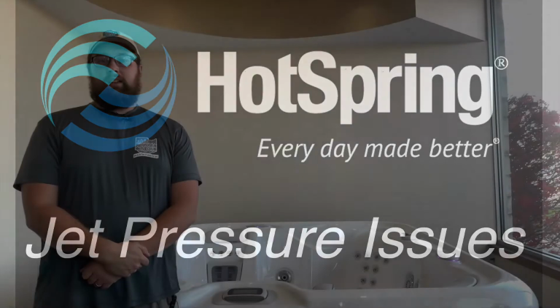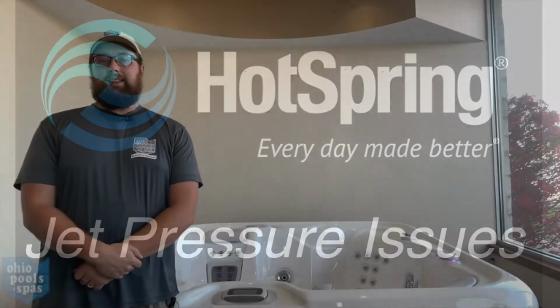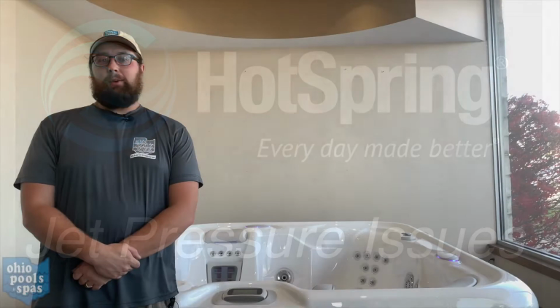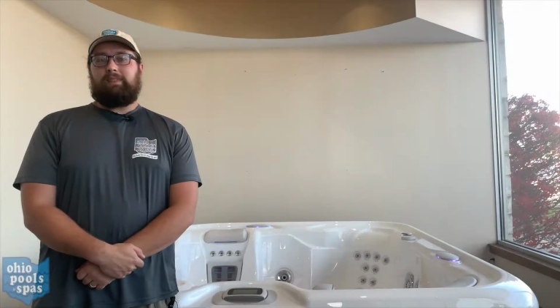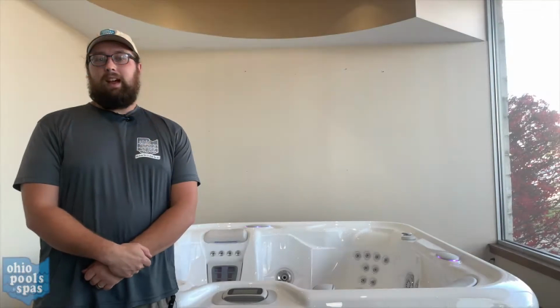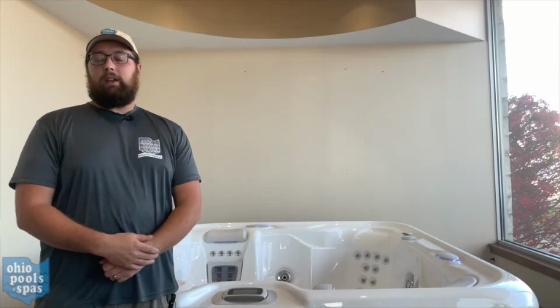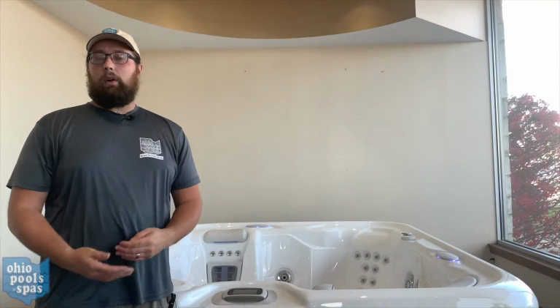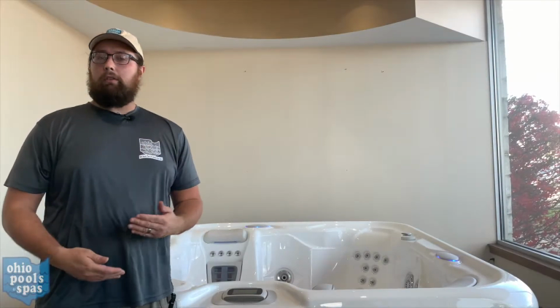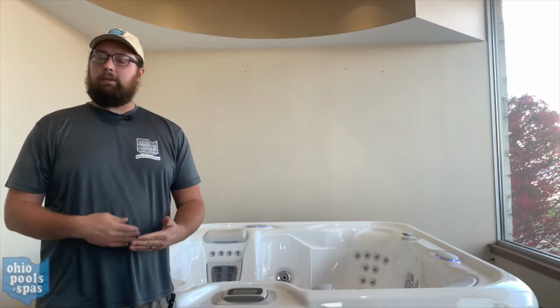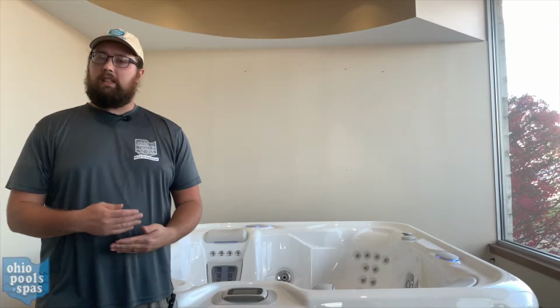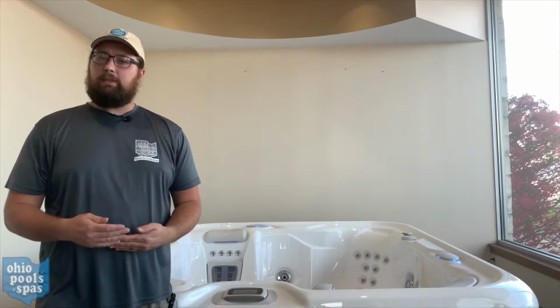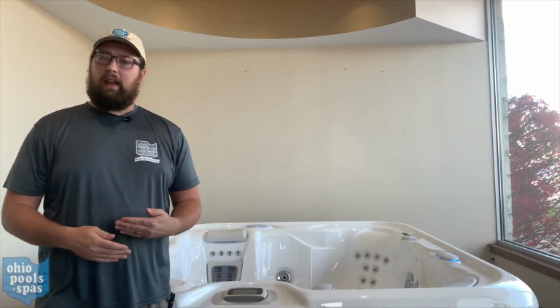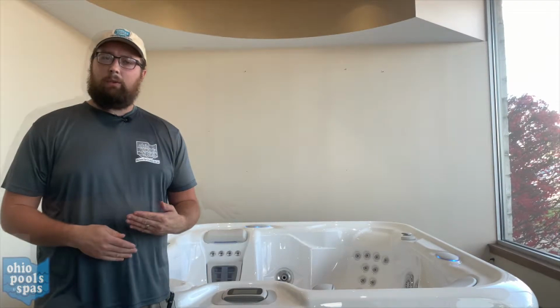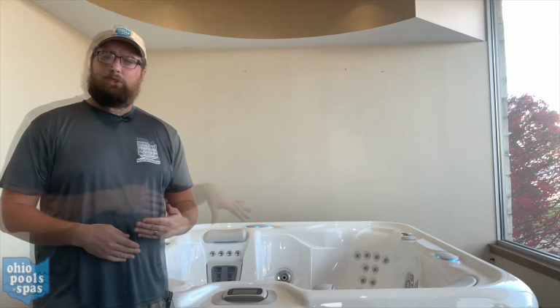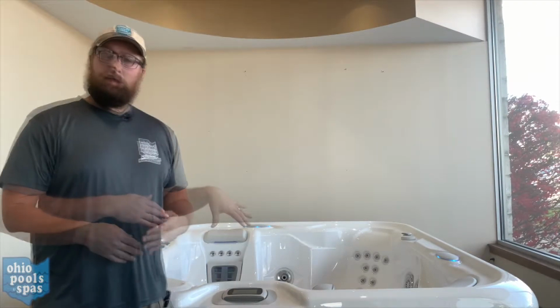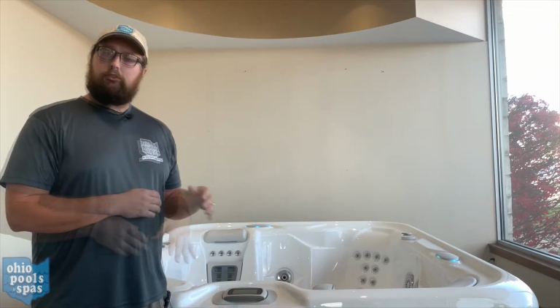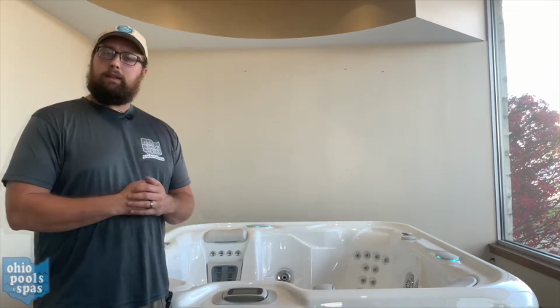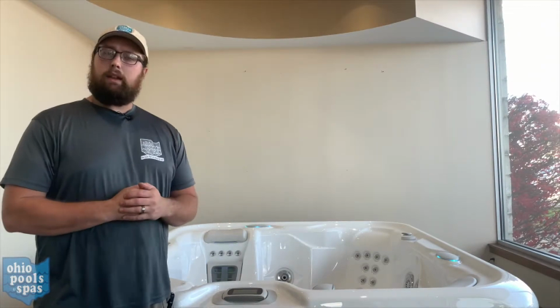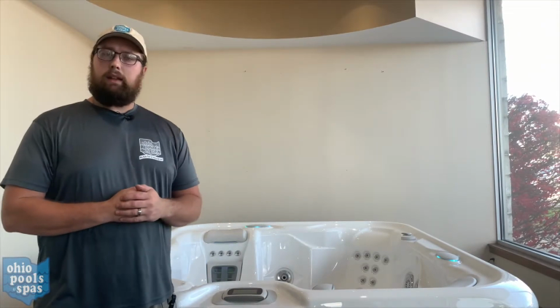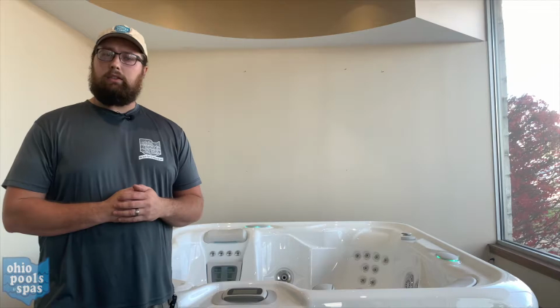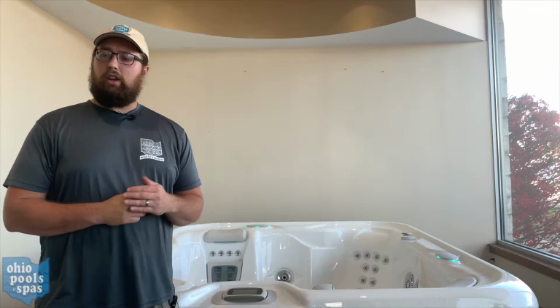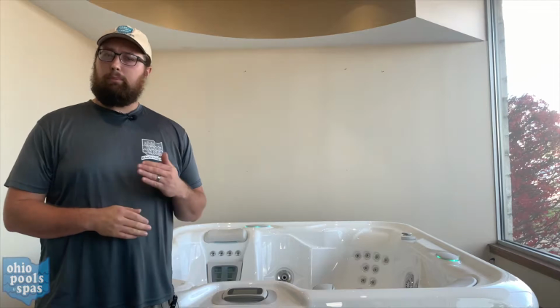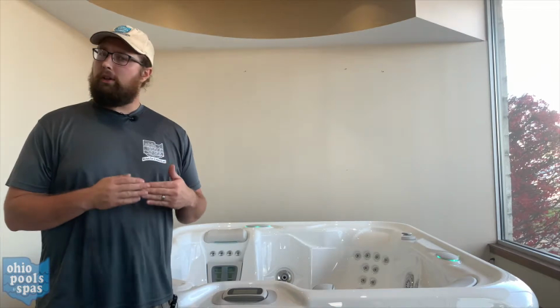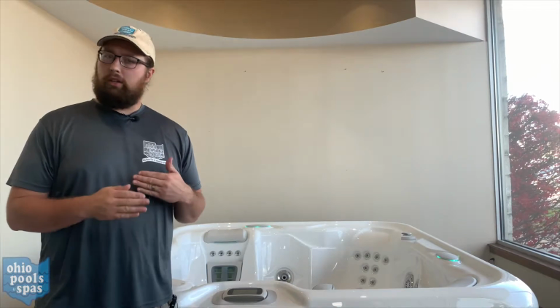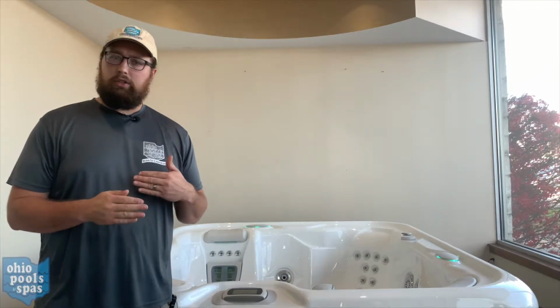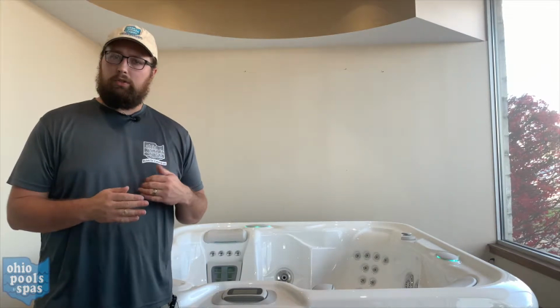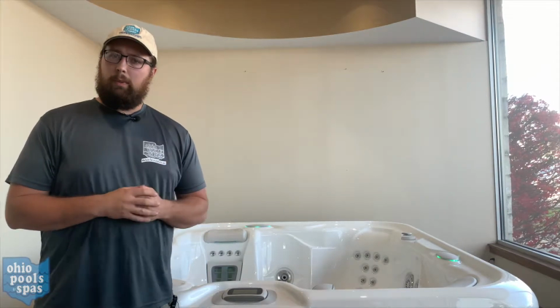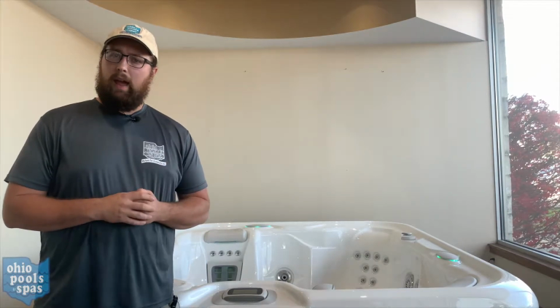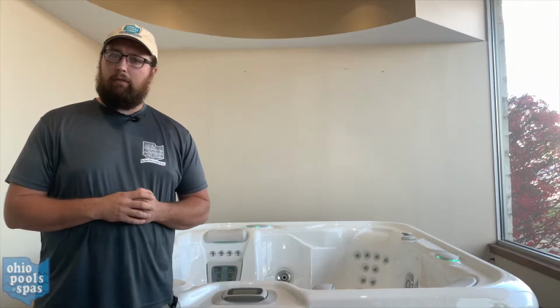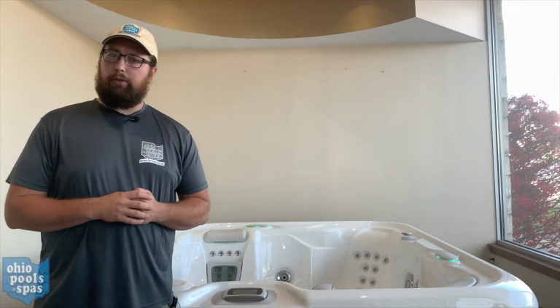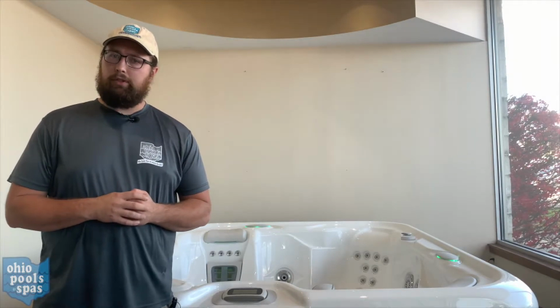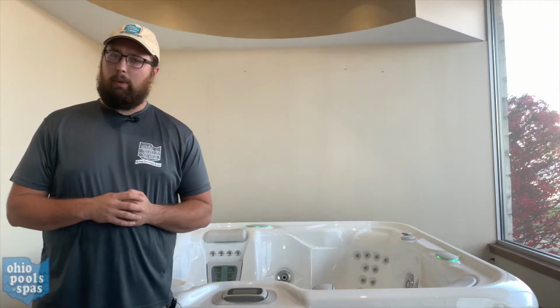Hello, today I'll be going over some tips on how to address any jet pressure issues you may have with your spa.